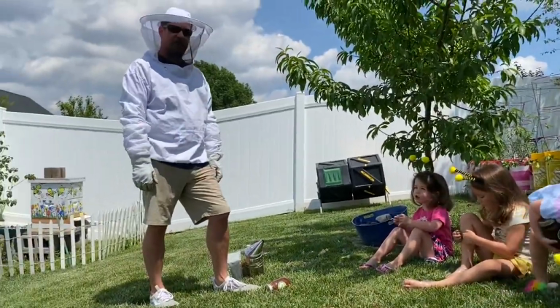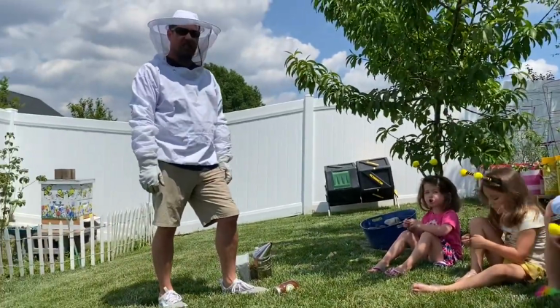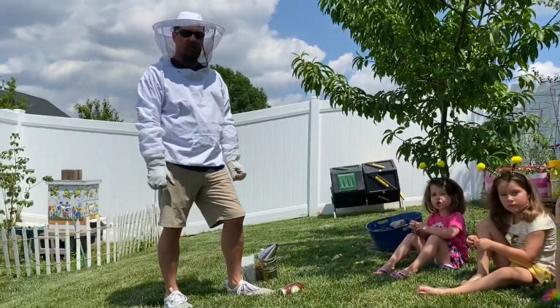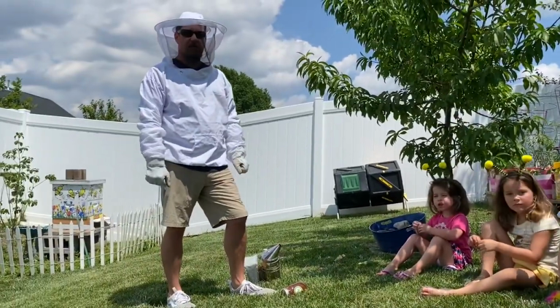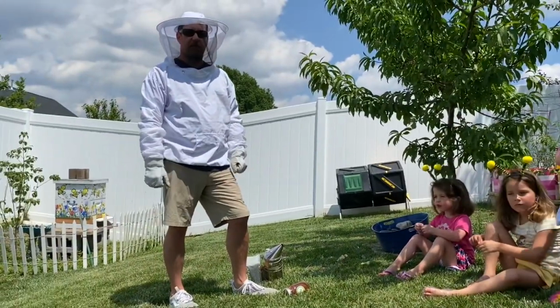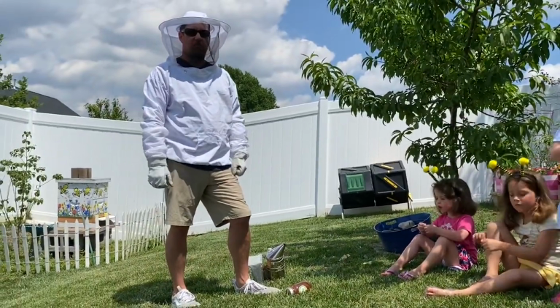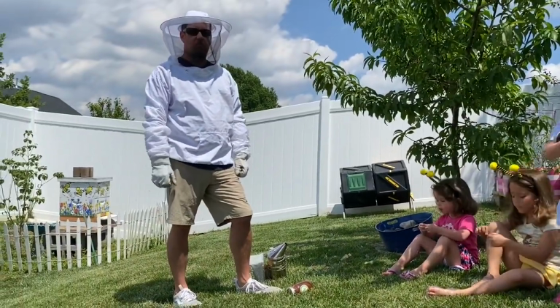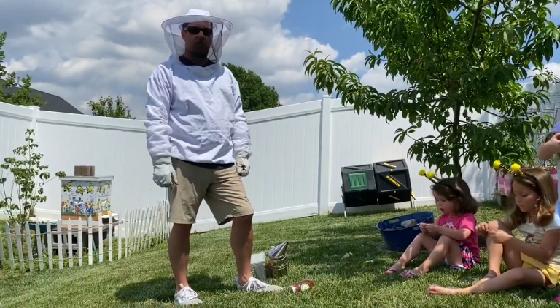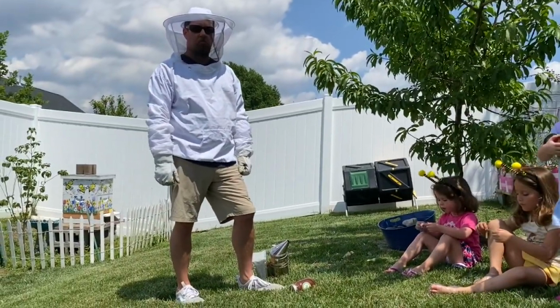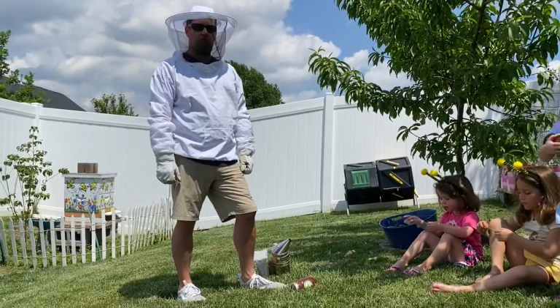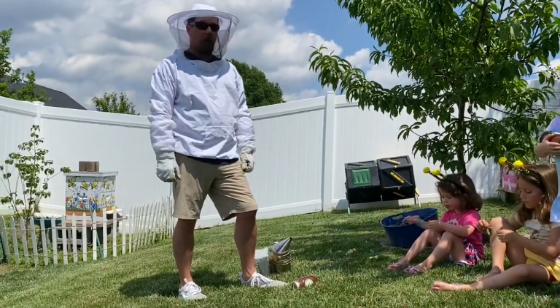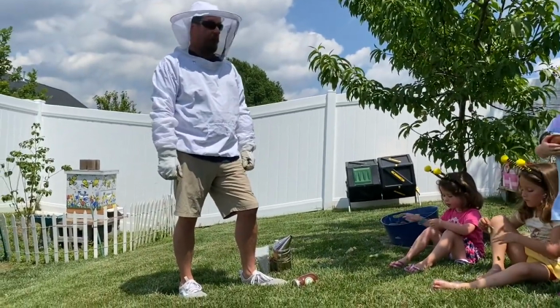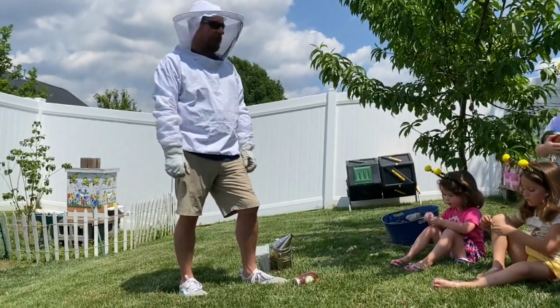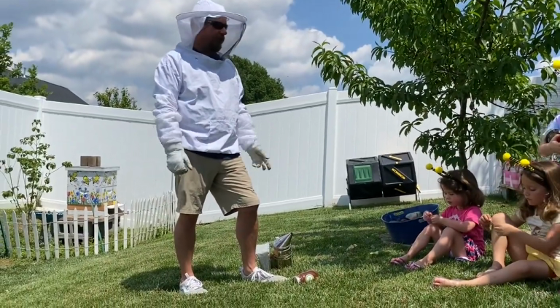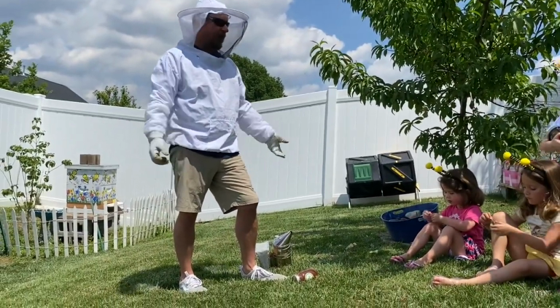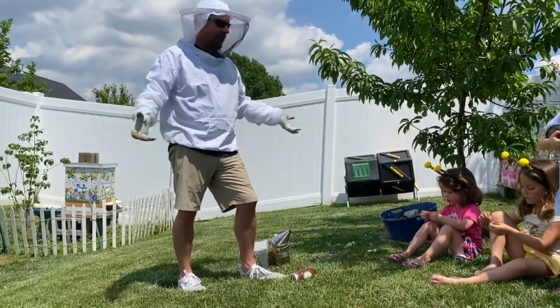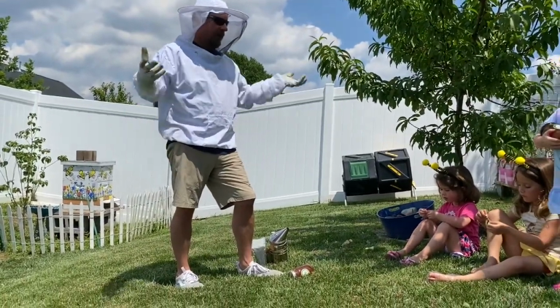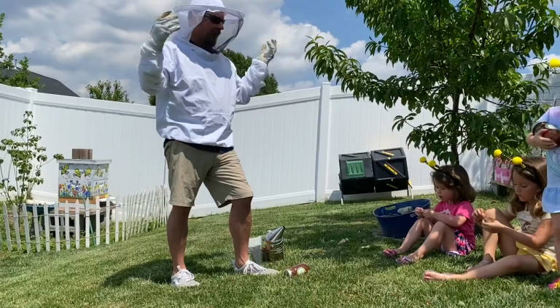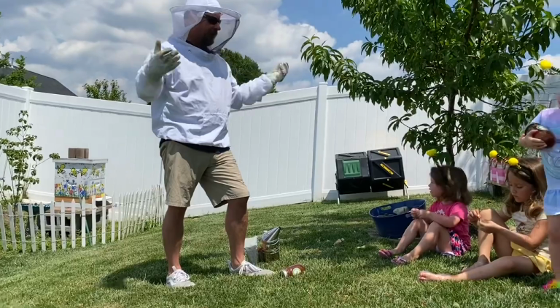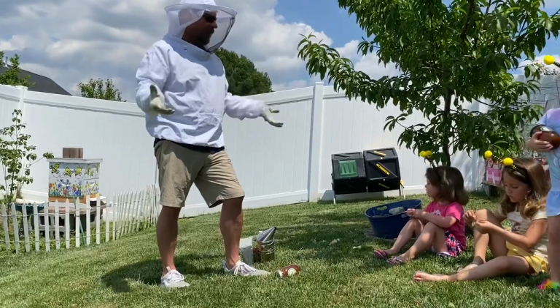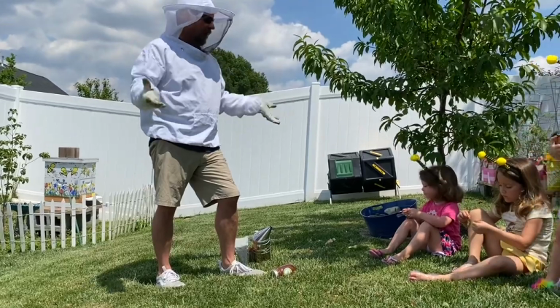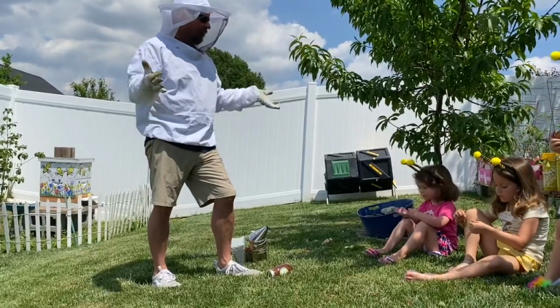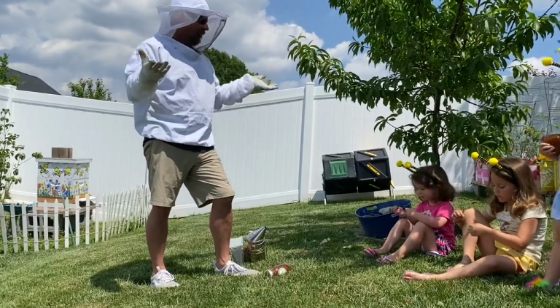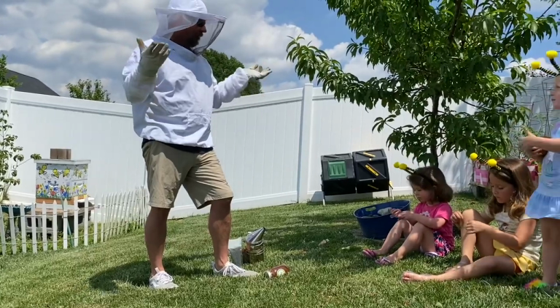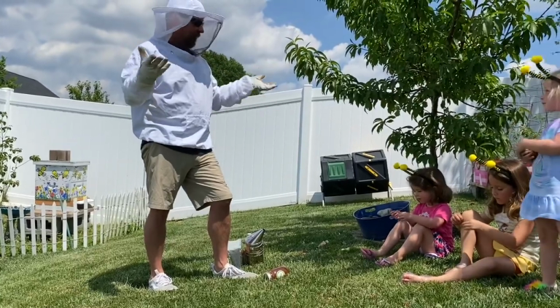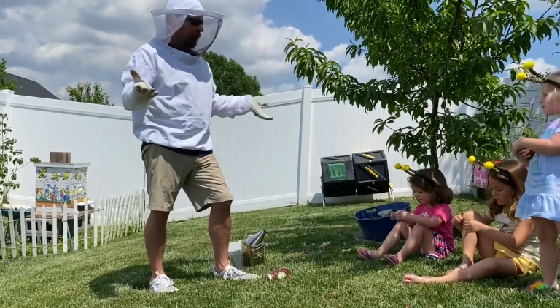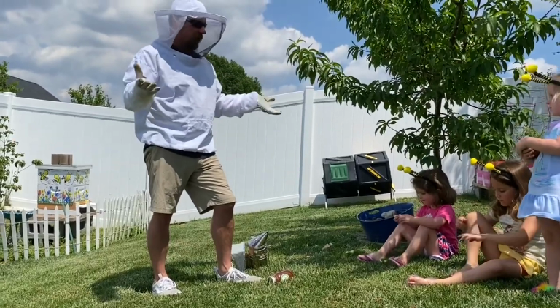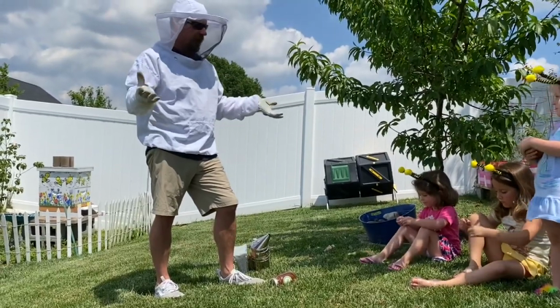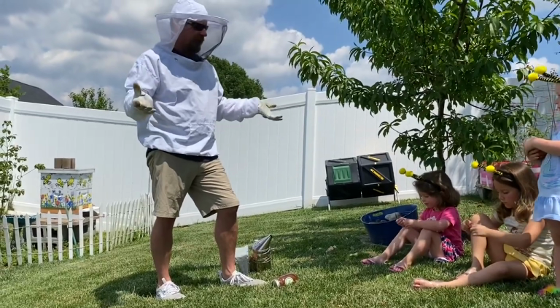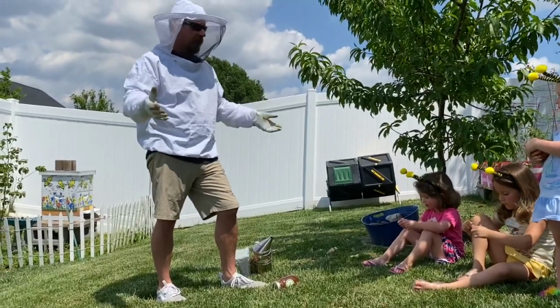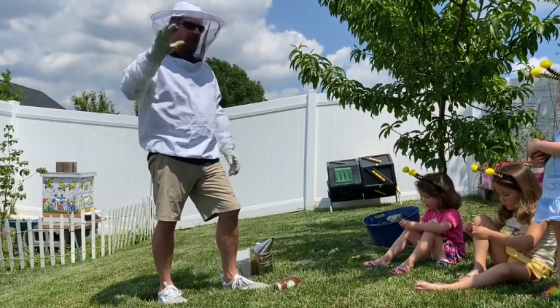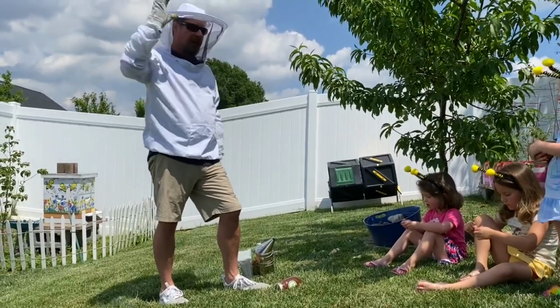Daddy, do our bees make honey? Our bees do make honey — that's why we call them honeybees. Who likes honey? Me!